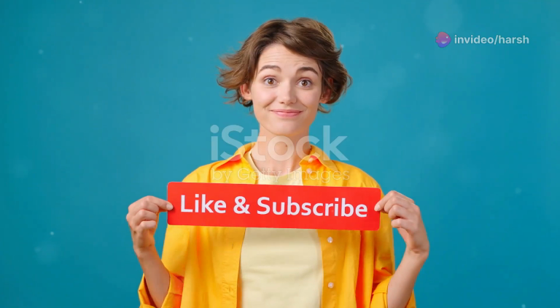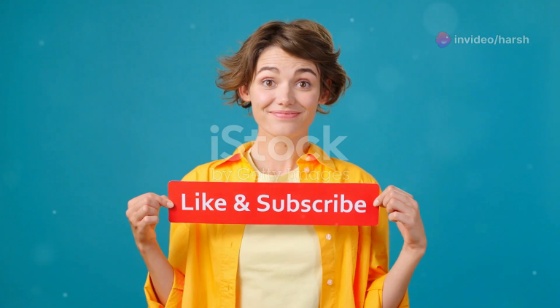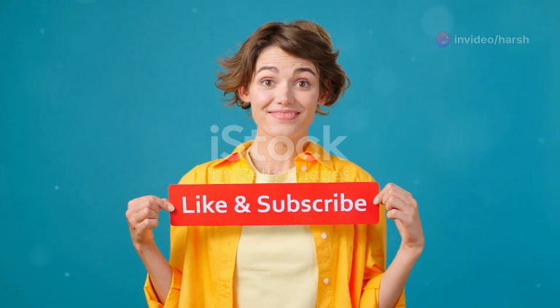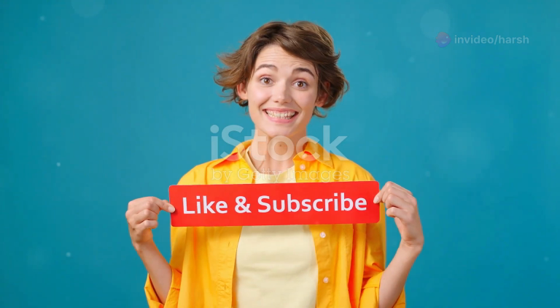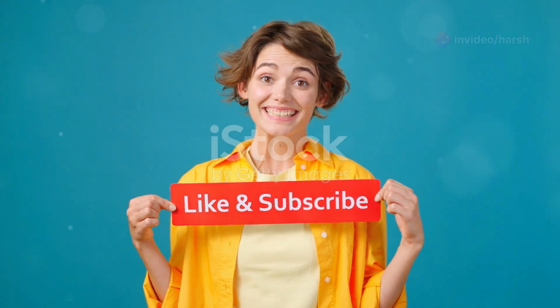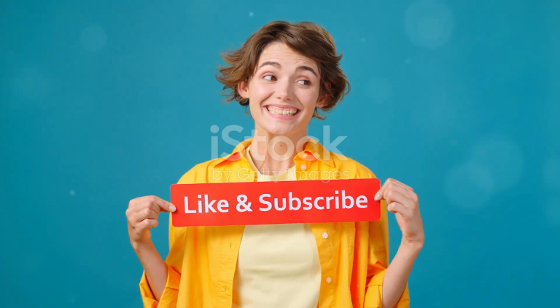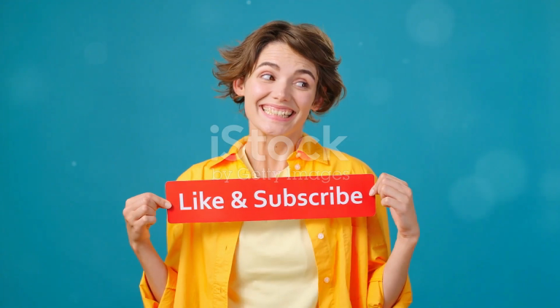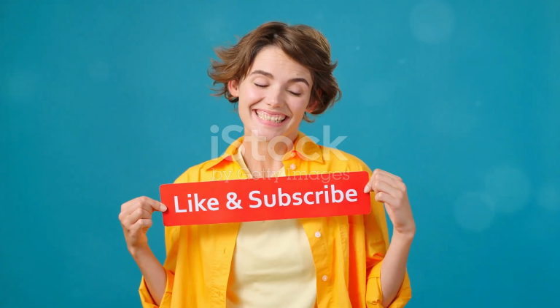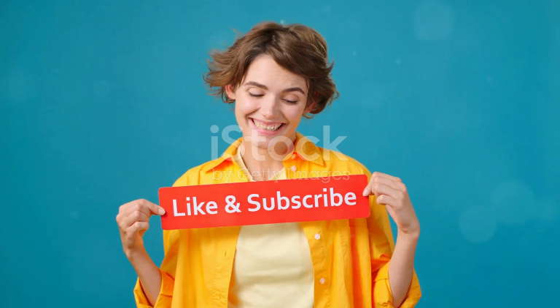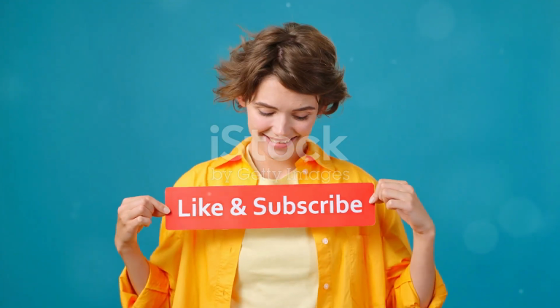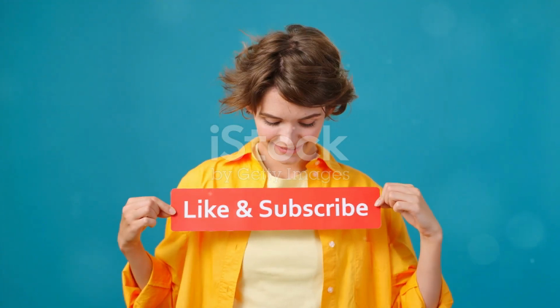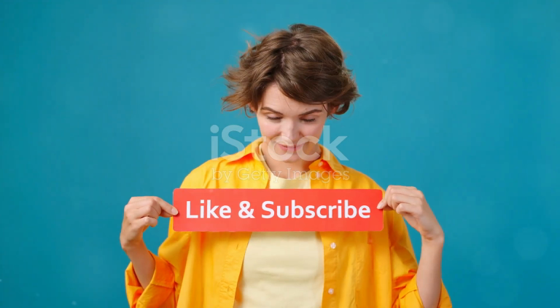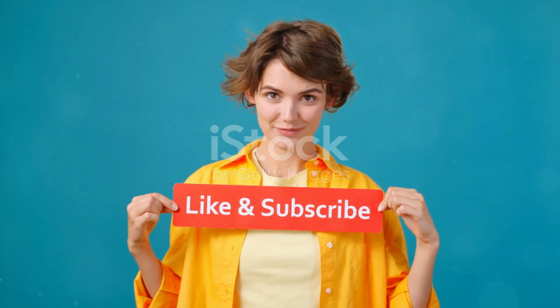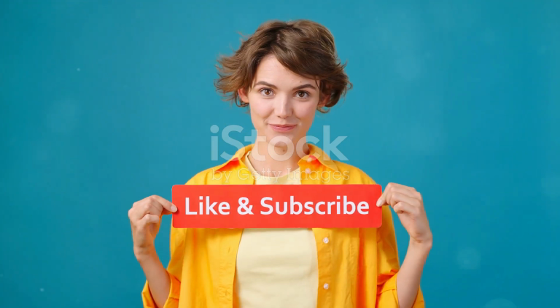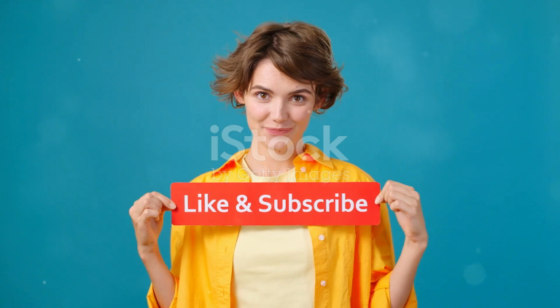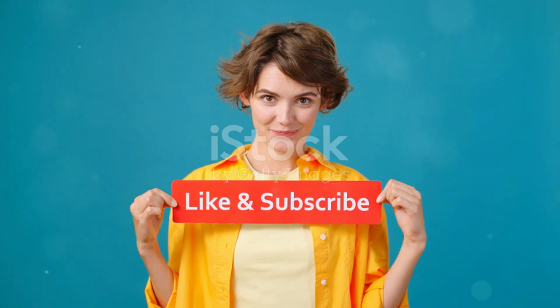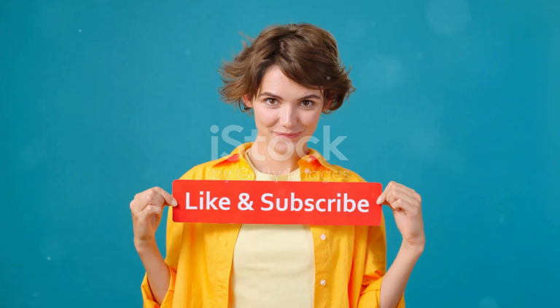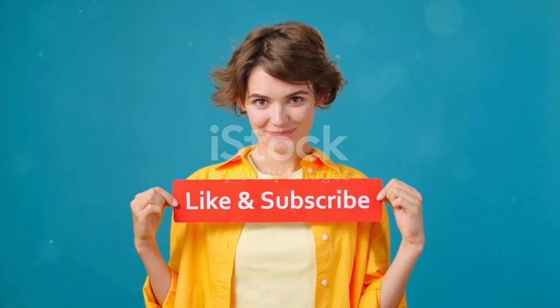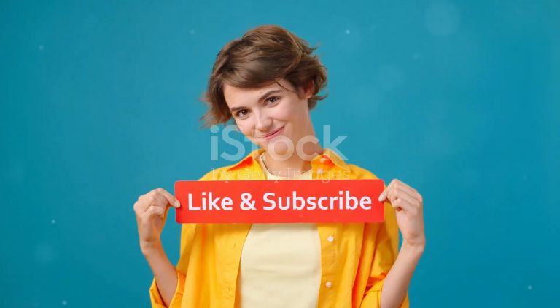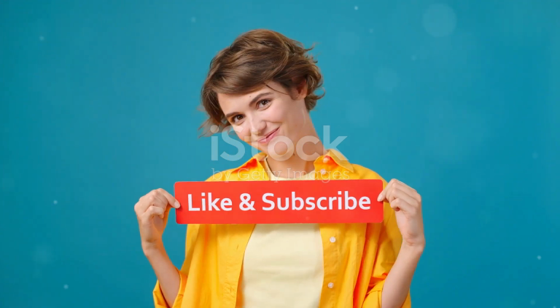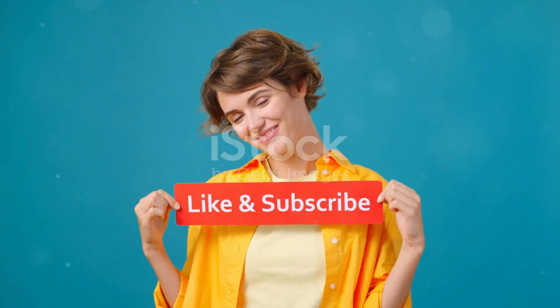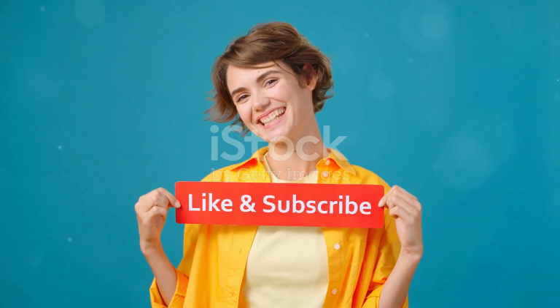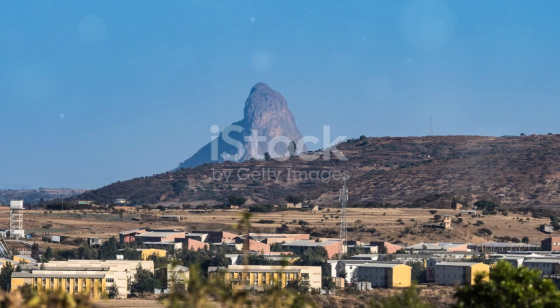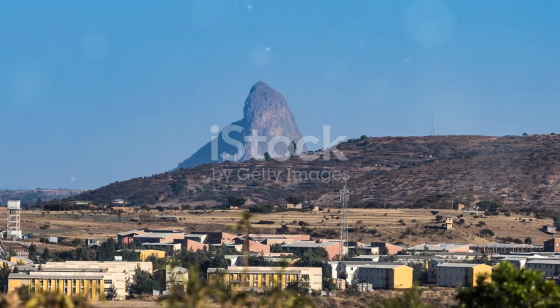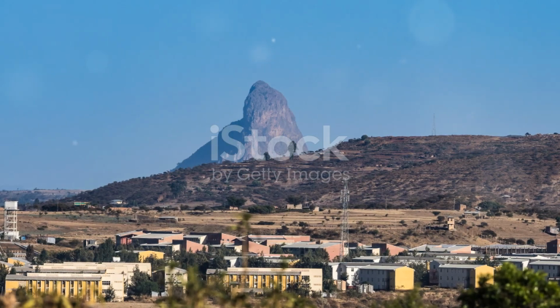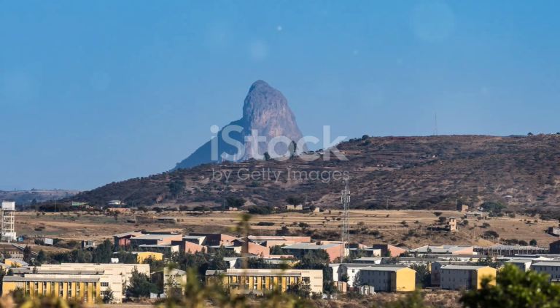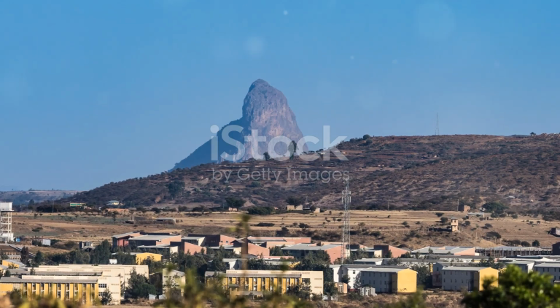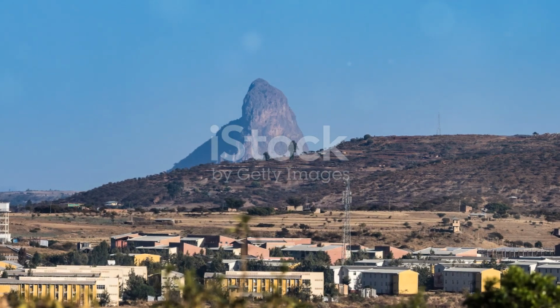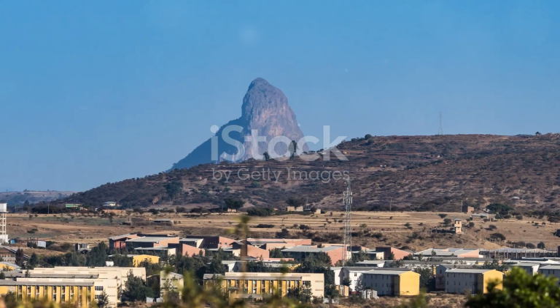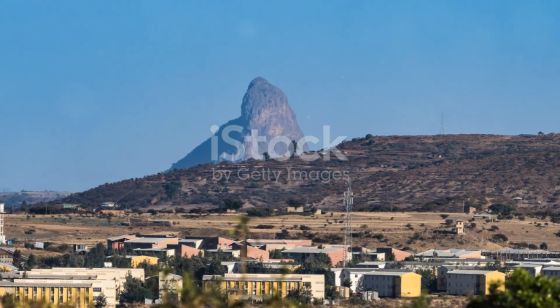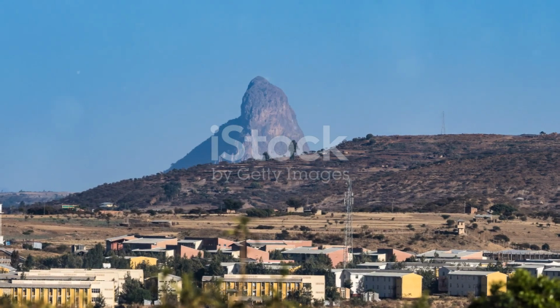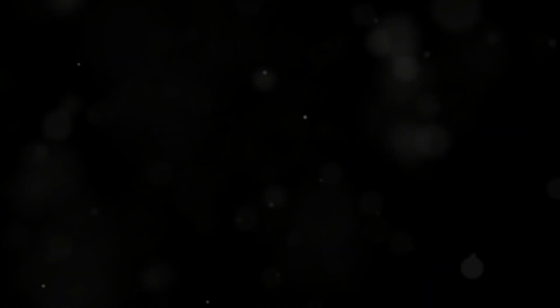Thanks for tuning in. And if you enjoyed this journey through time, don't forget to like and subscribe for more historical adventures. Until next time, keep exploring.